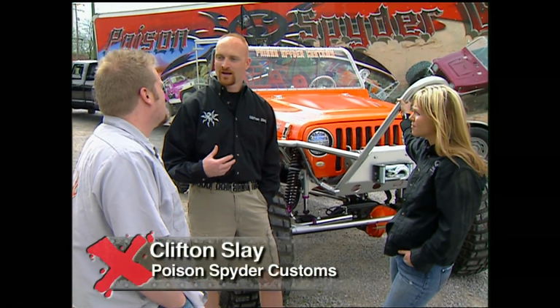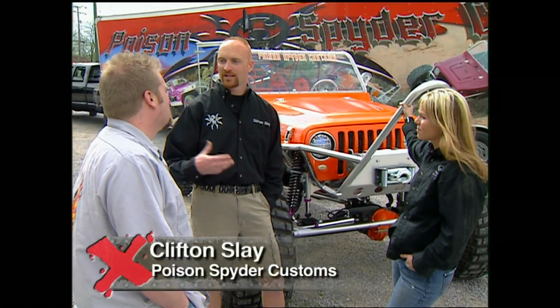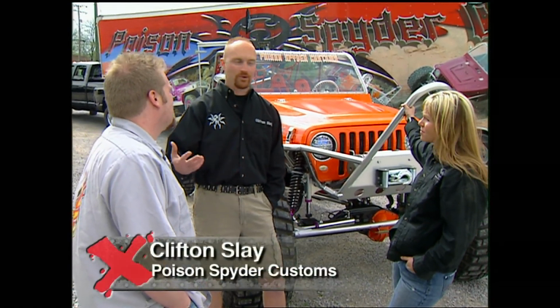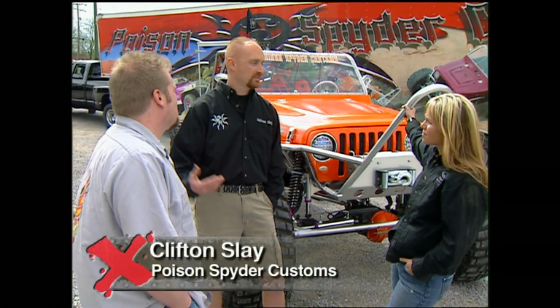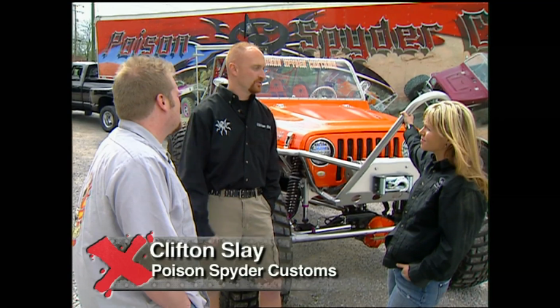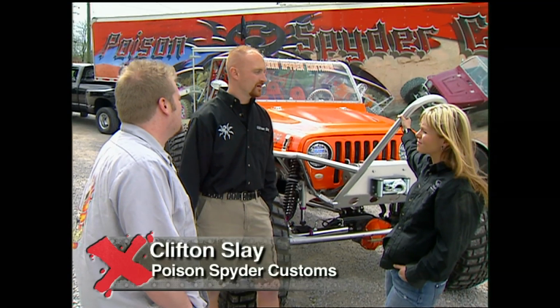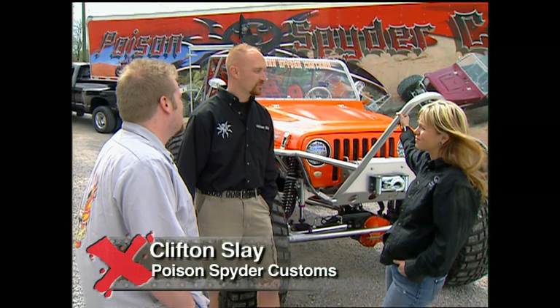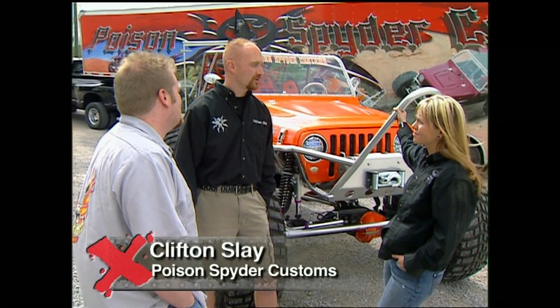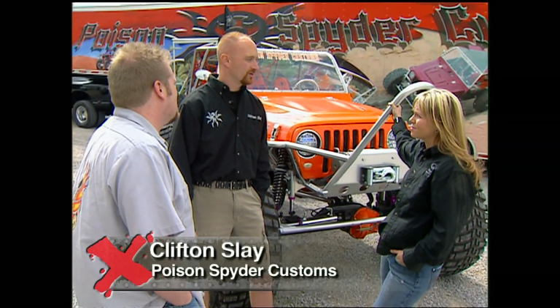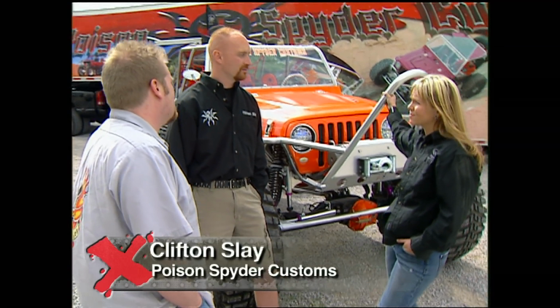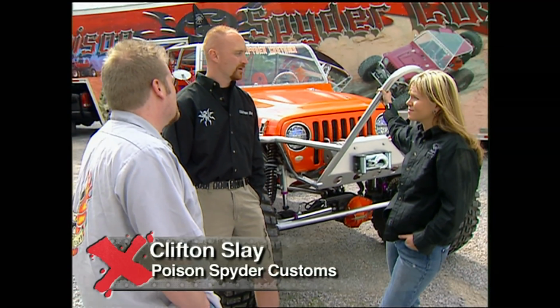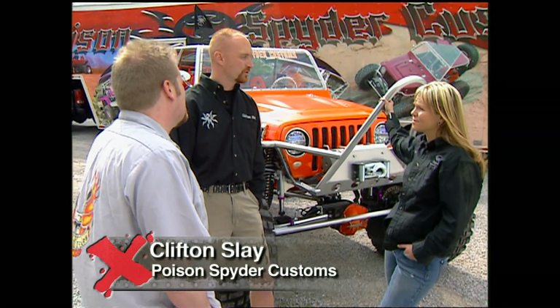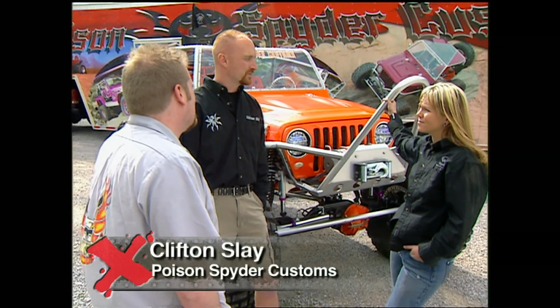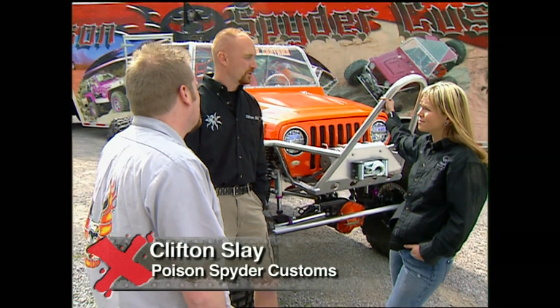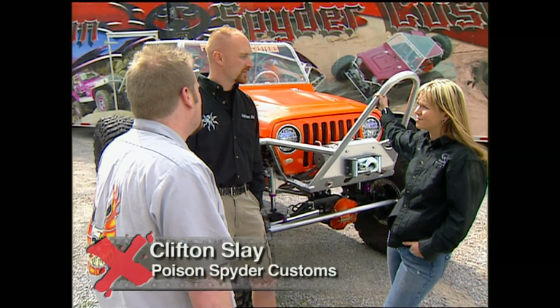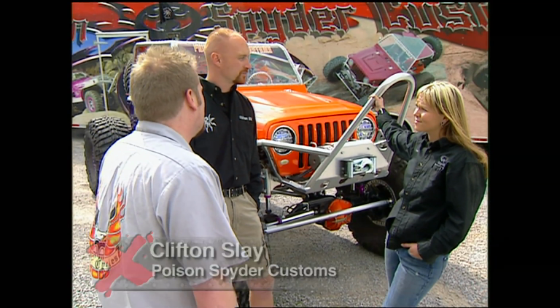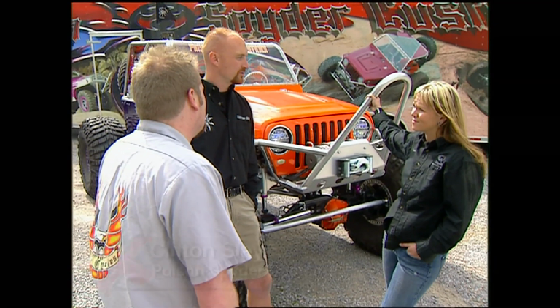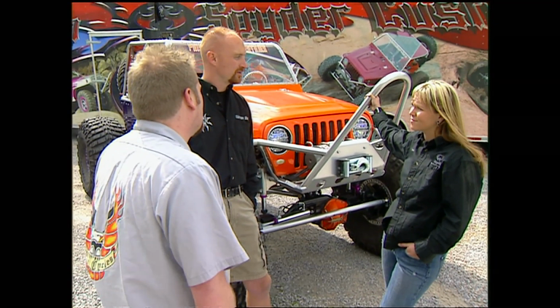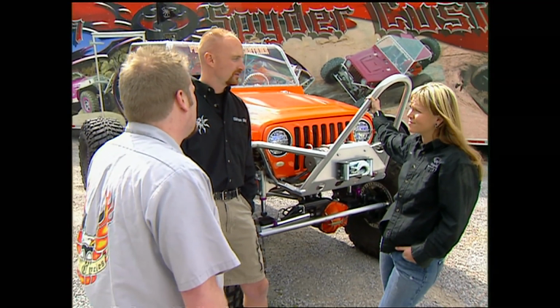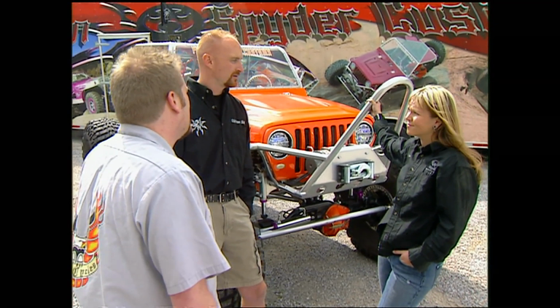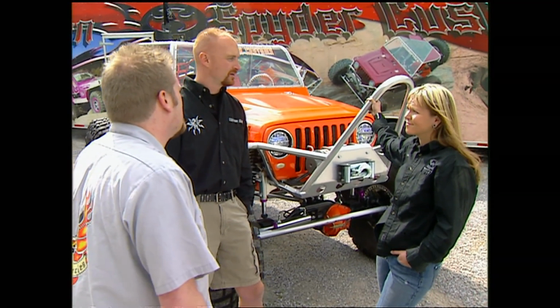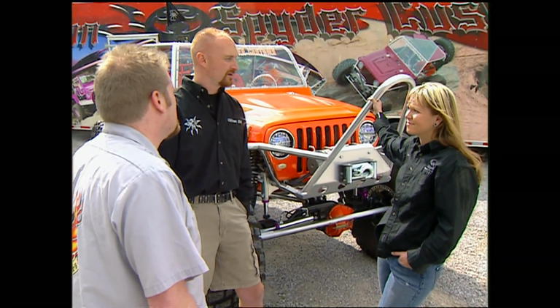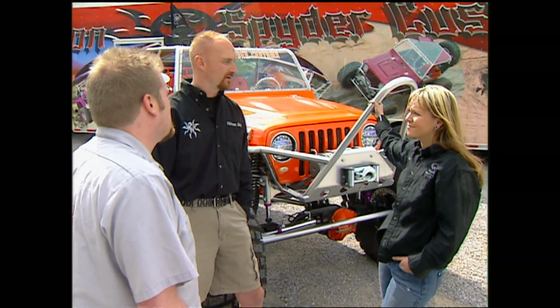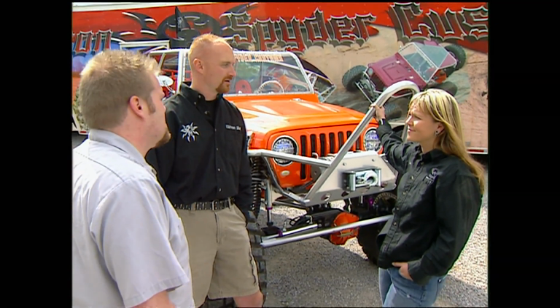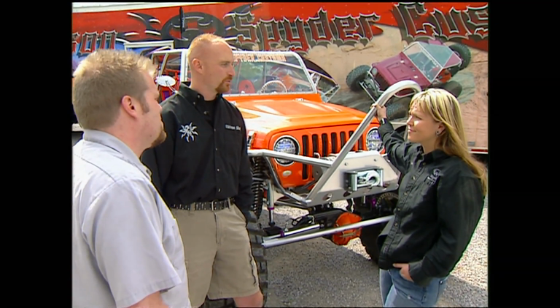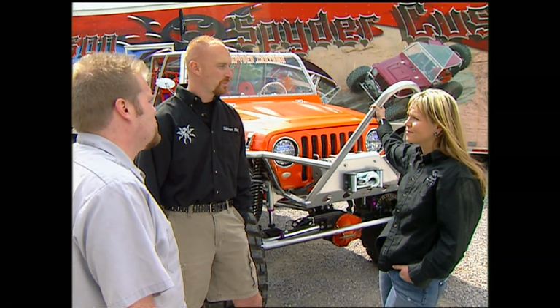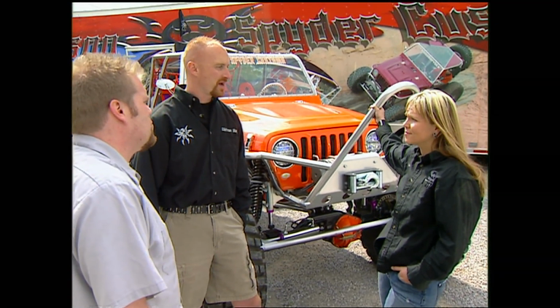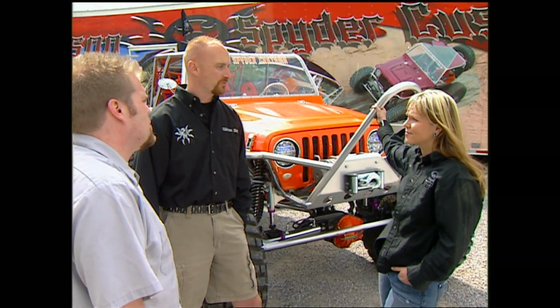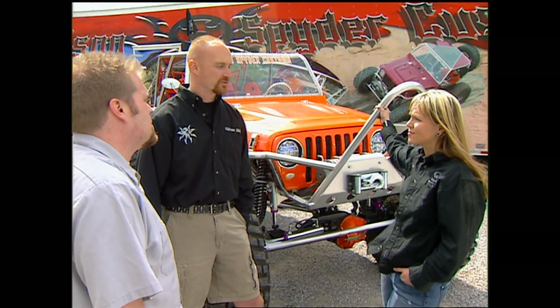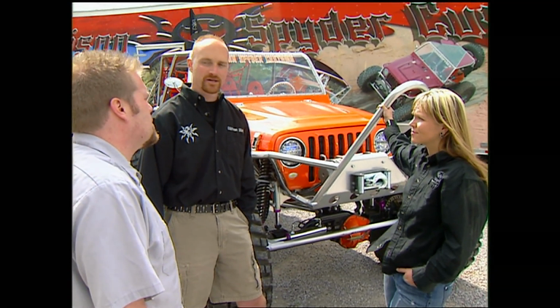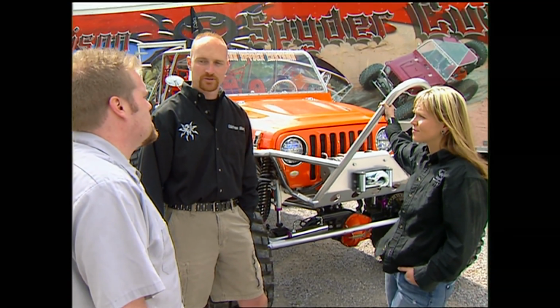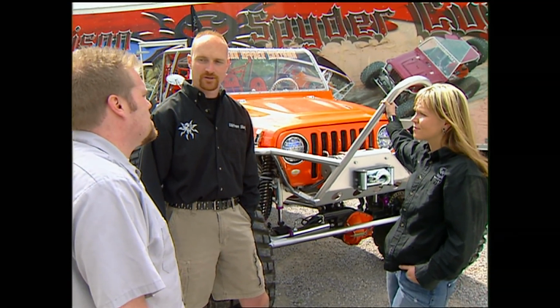I can't wait to see what you guys make of it. I'm sure it's going to be an awesome machine, and we'll be back to see you on the trail.